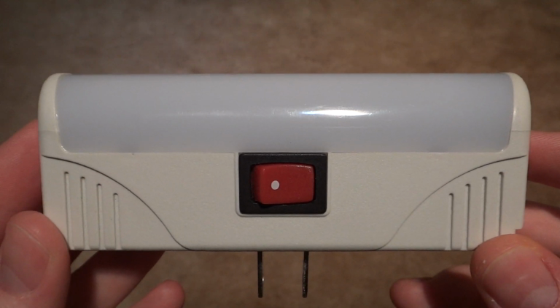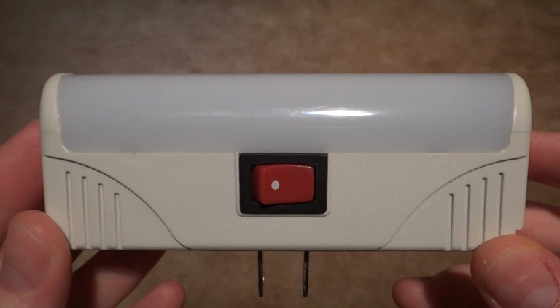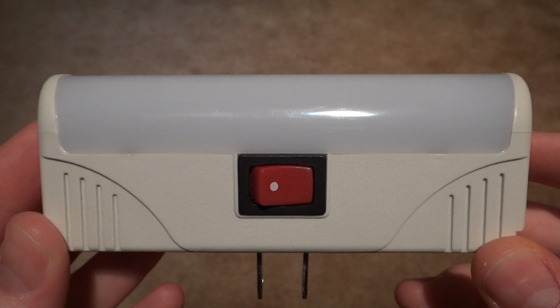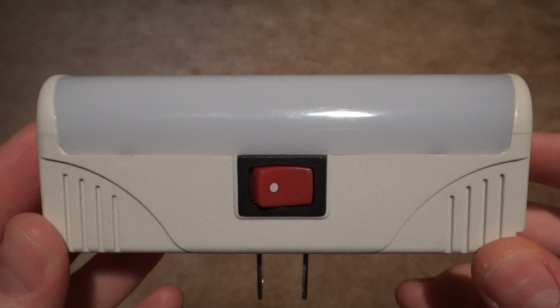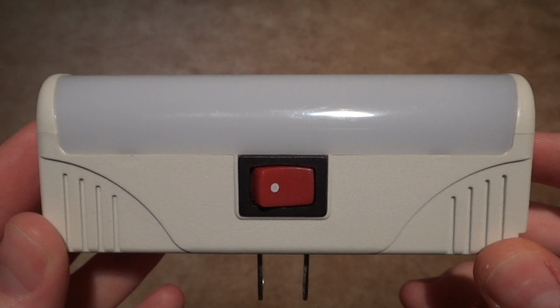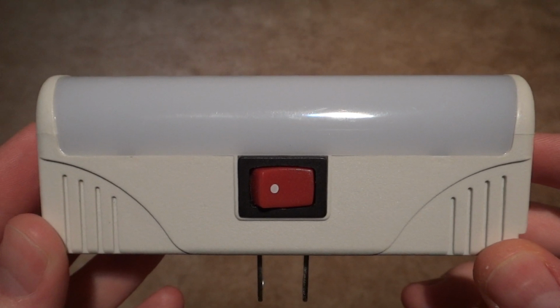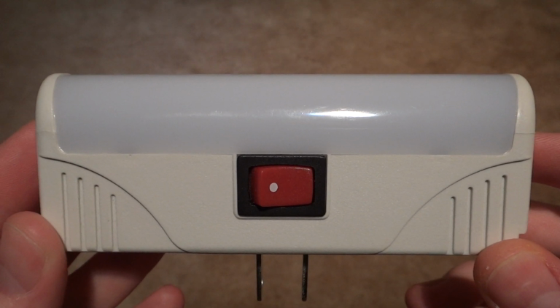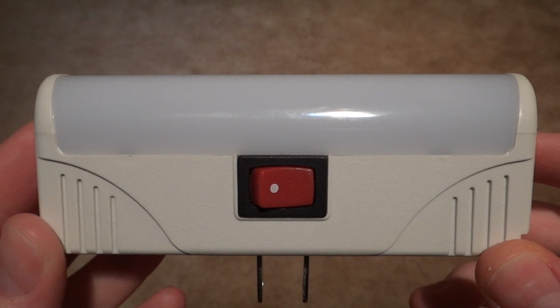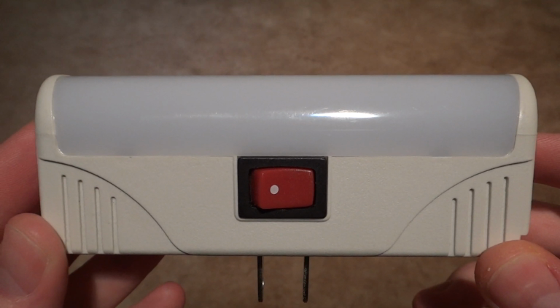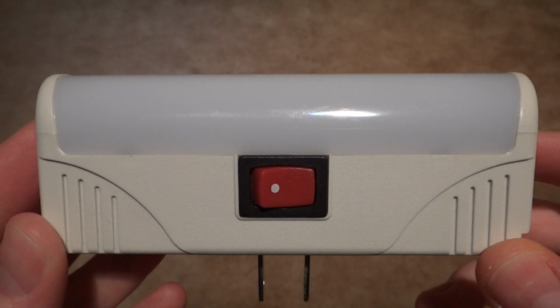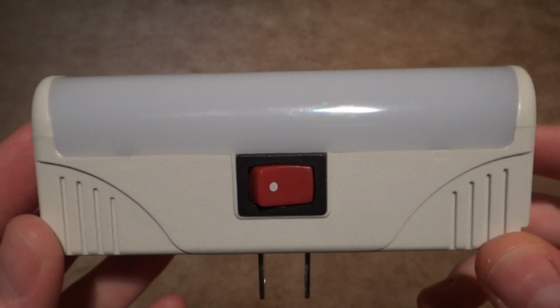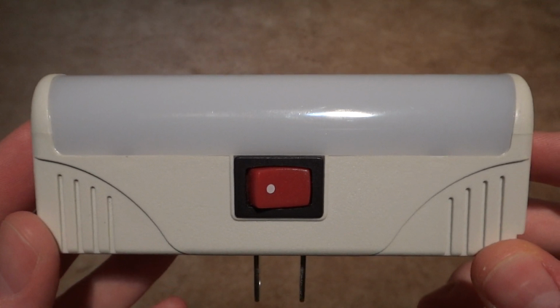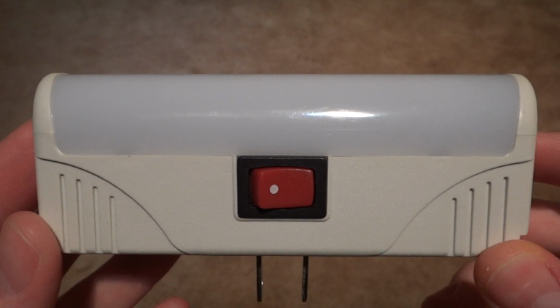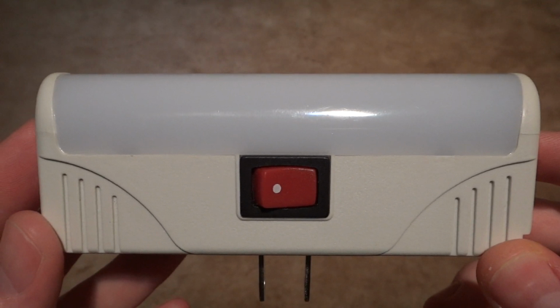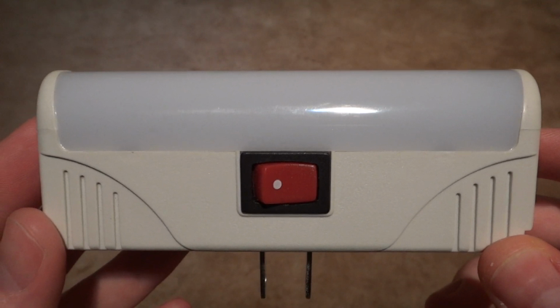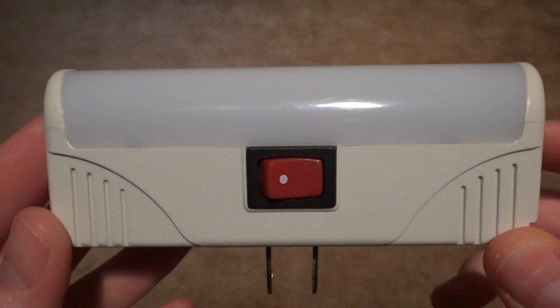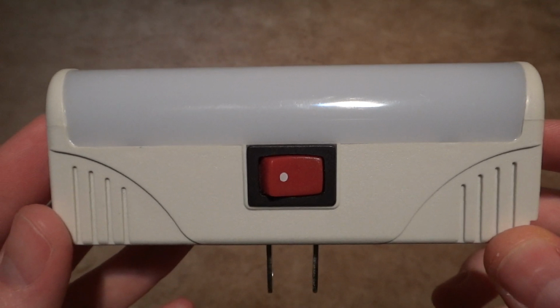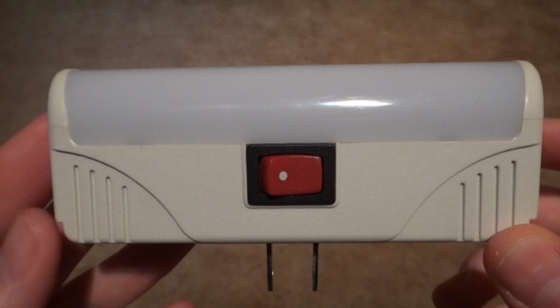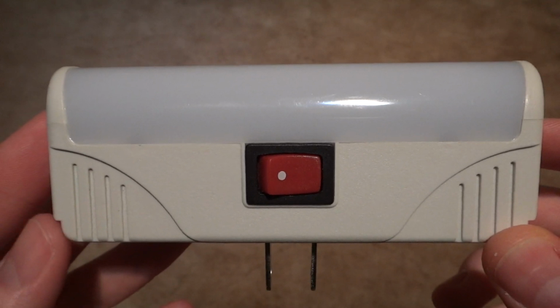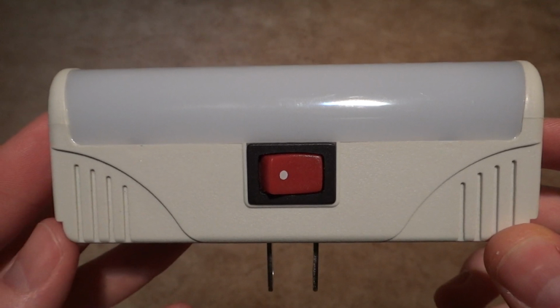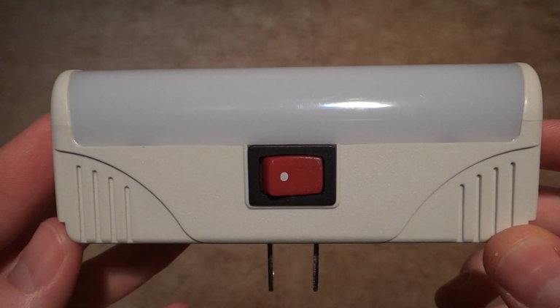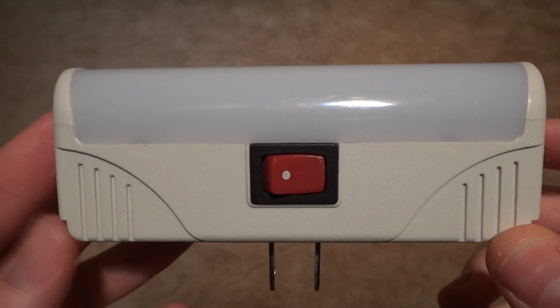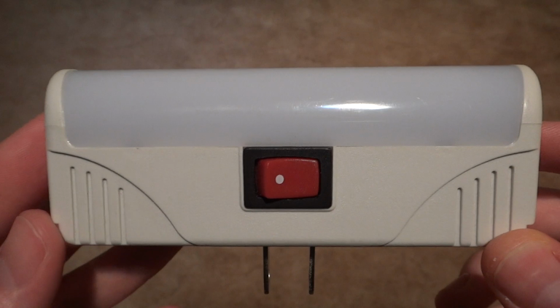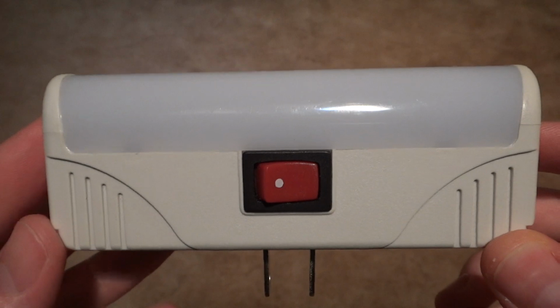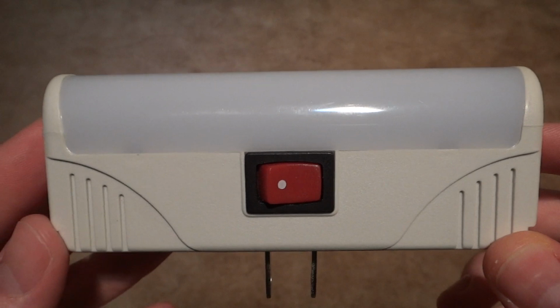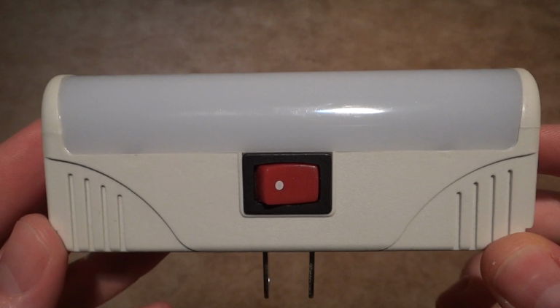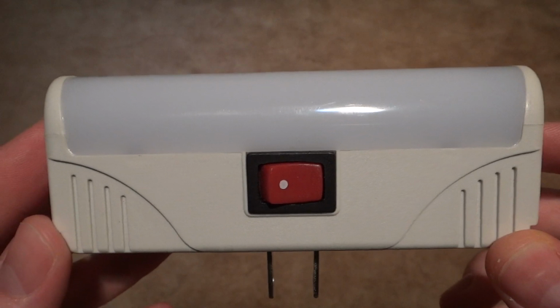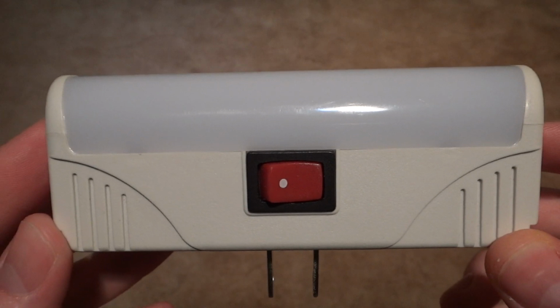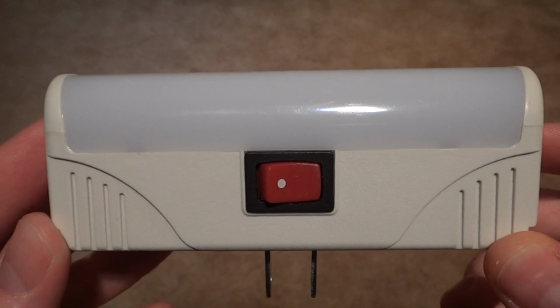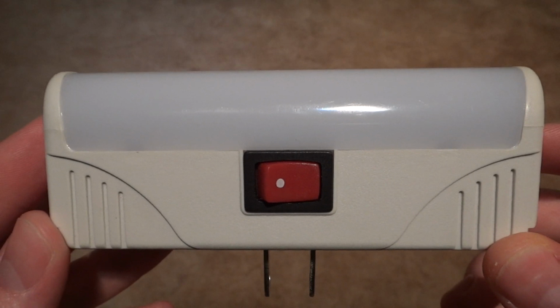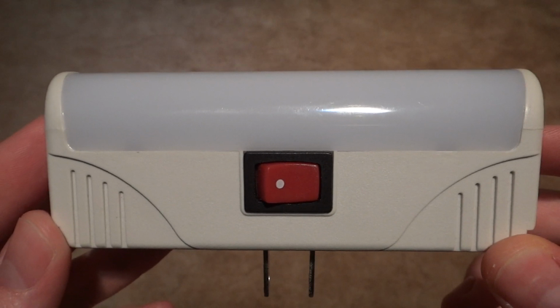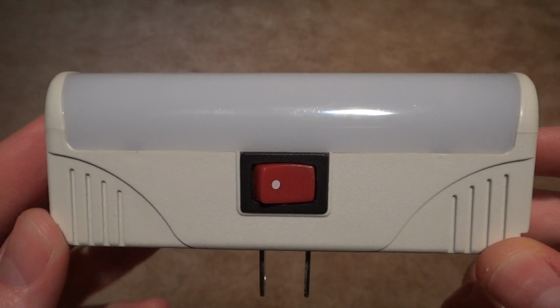Hello everybody, today I'm going to show you this Intermatic 3.5 watt fluorescent night light.